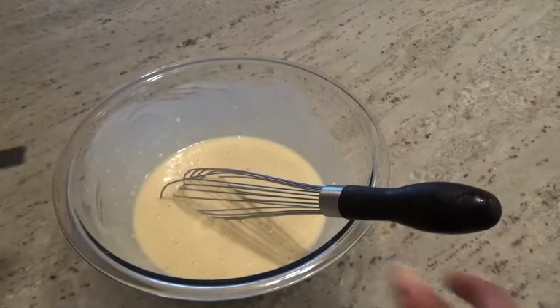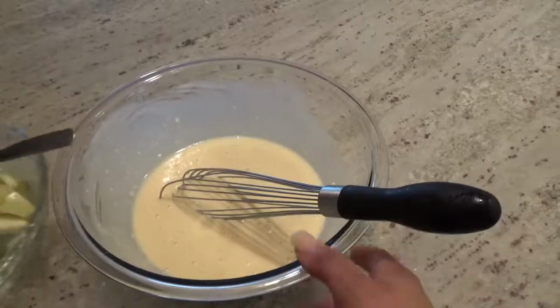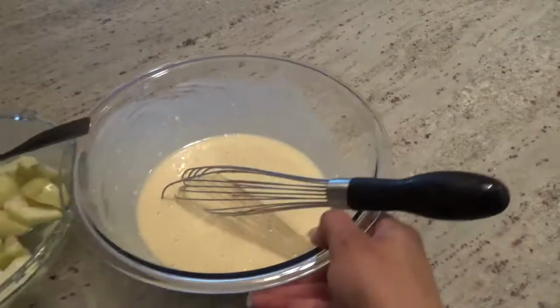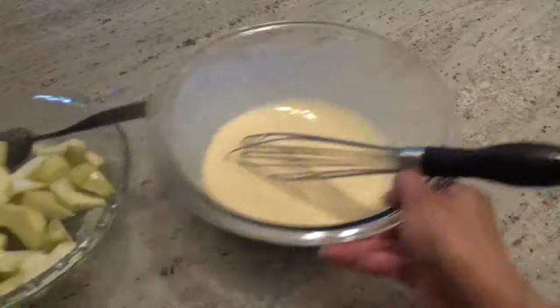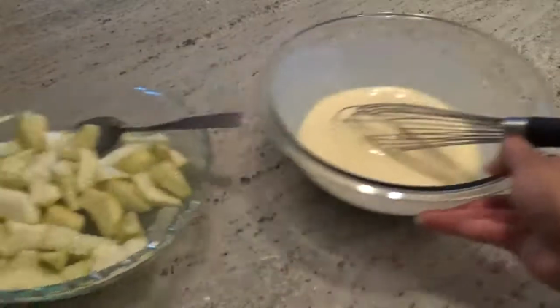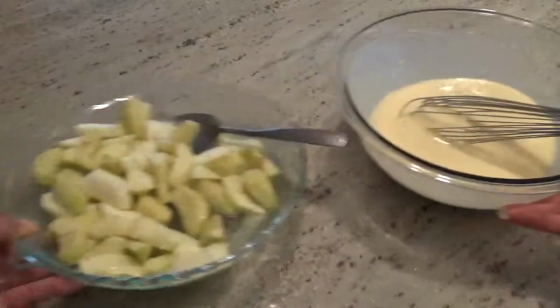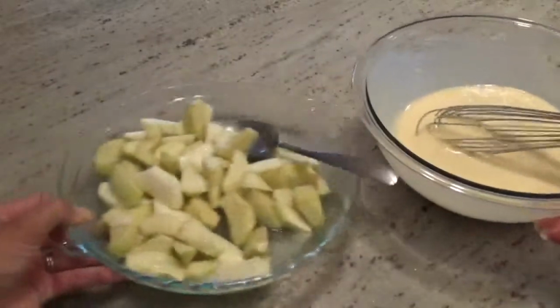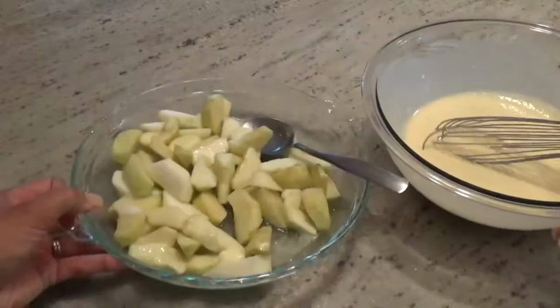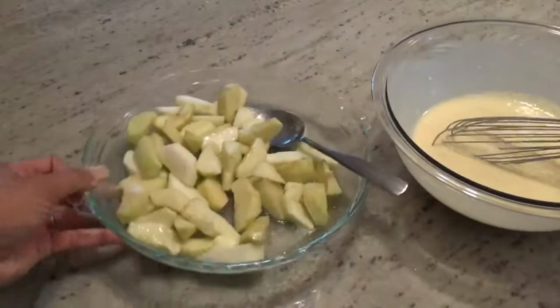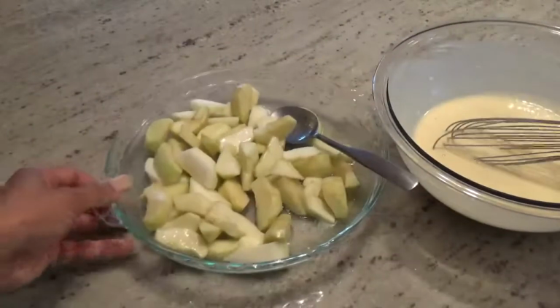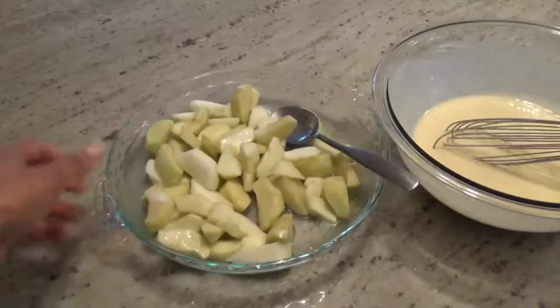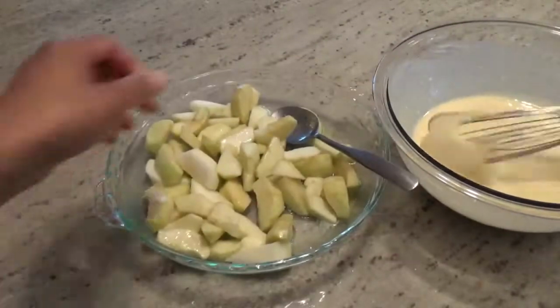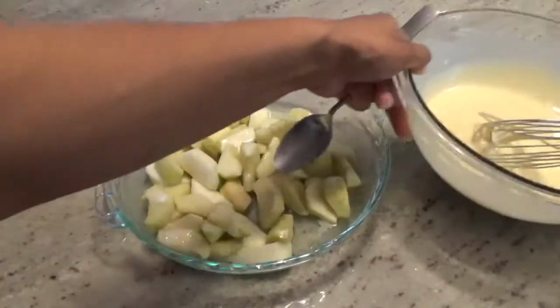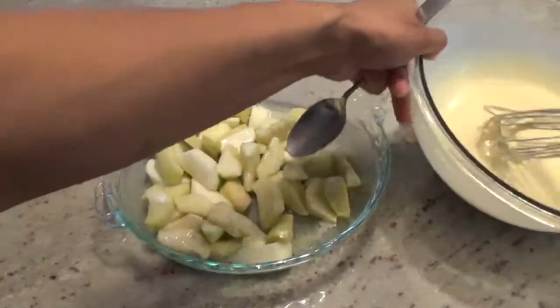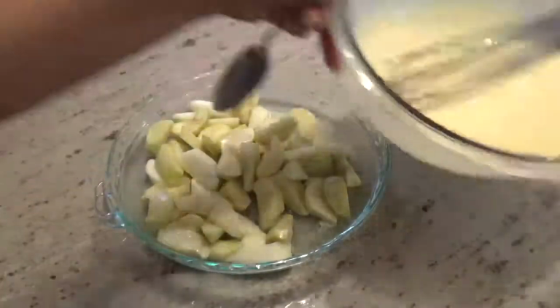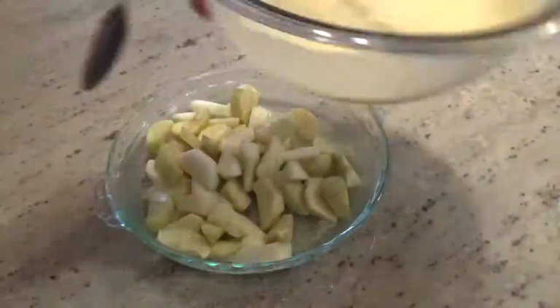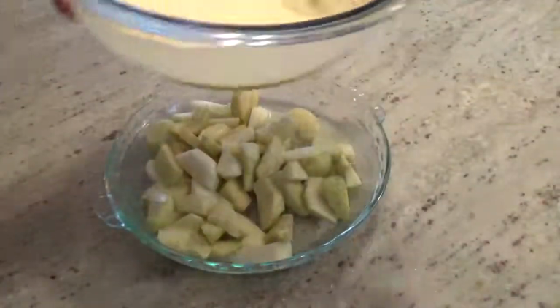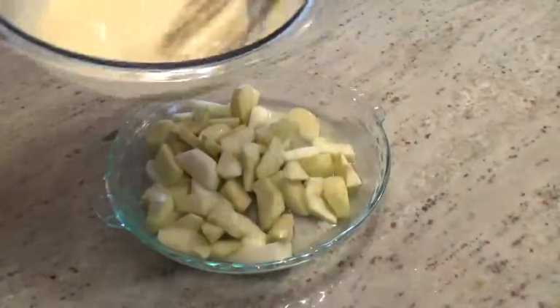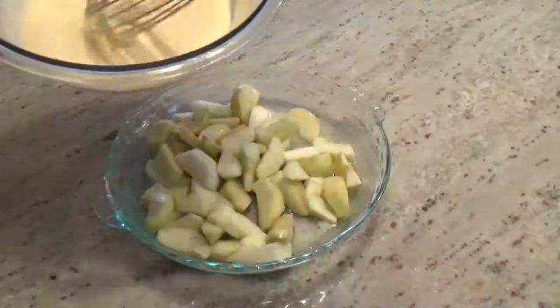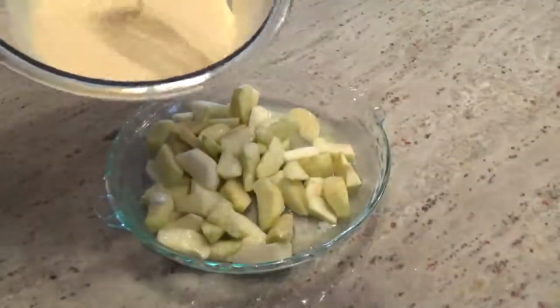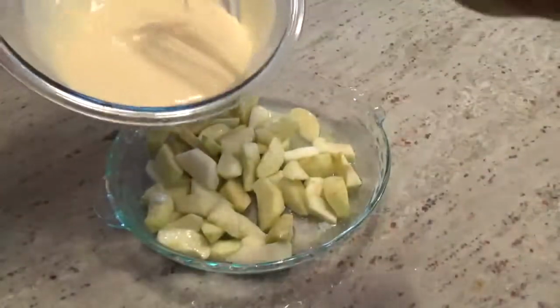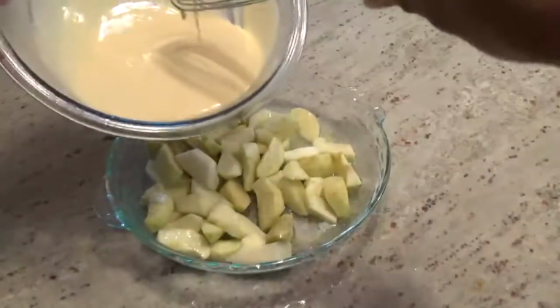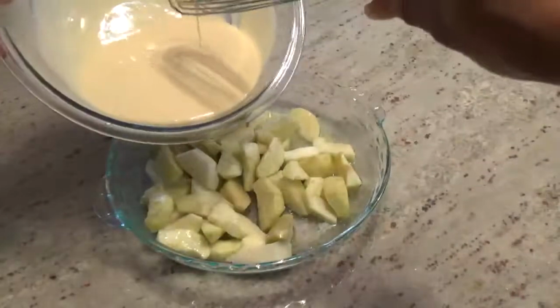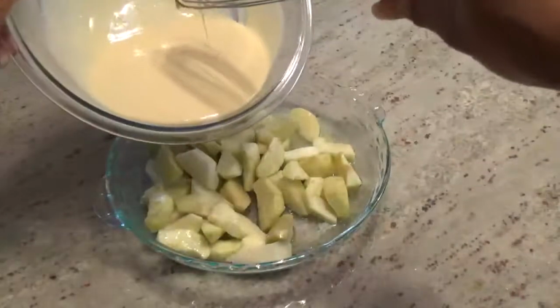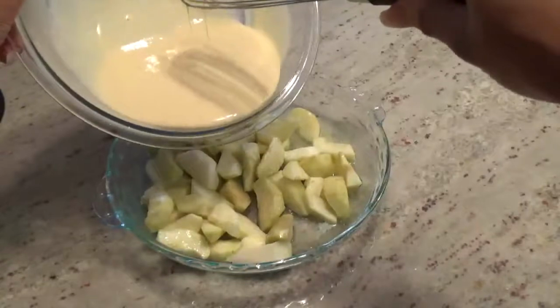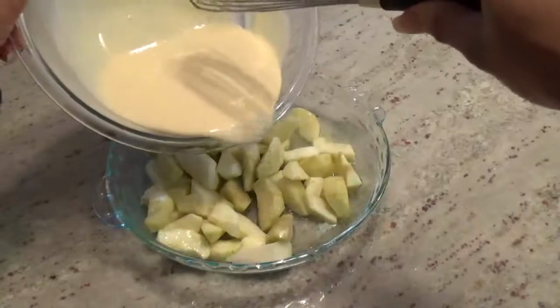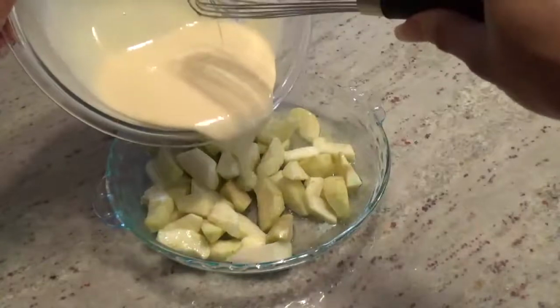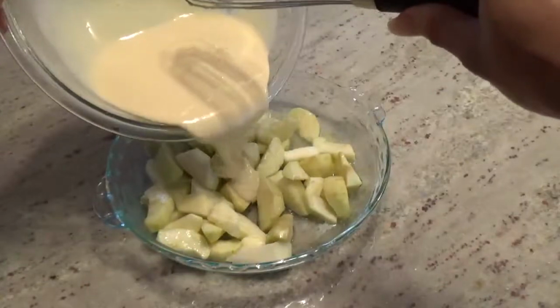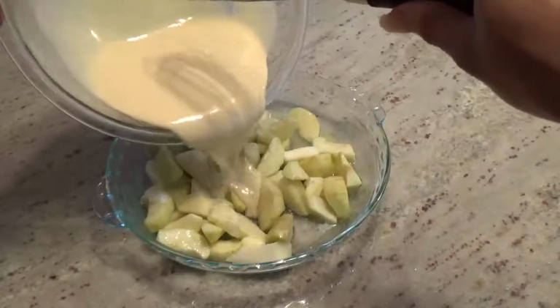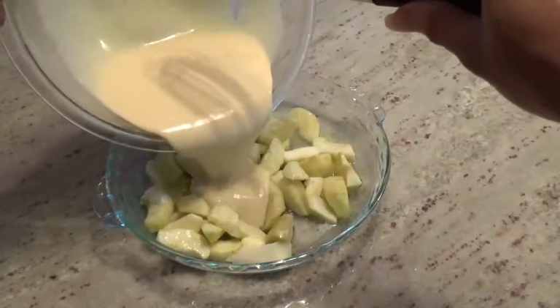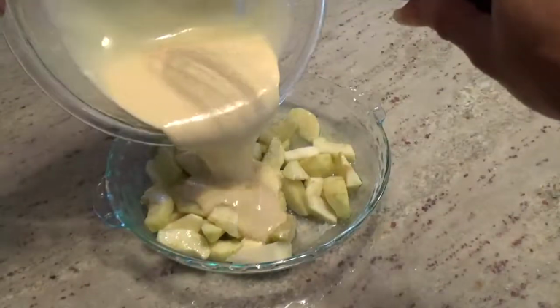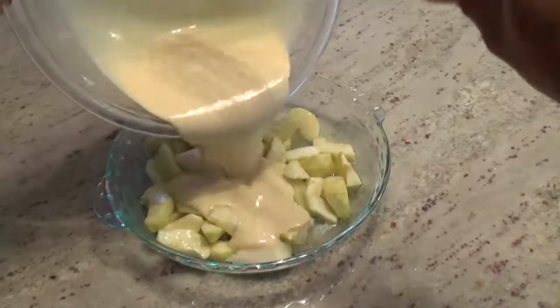Grab your apples again and pour the mixture over the apples, making sure they're evenly coated.